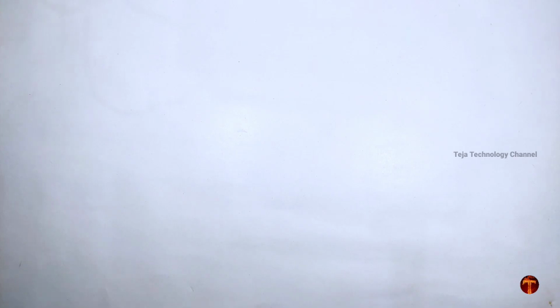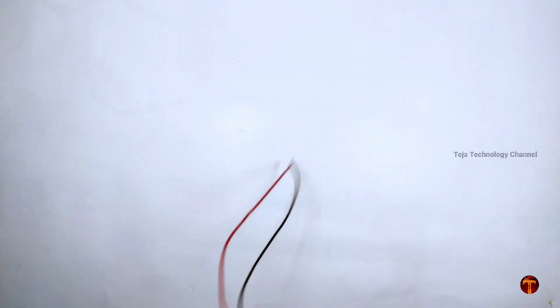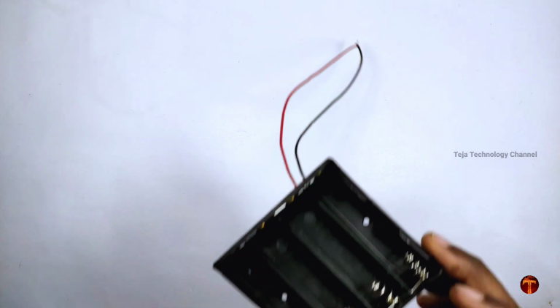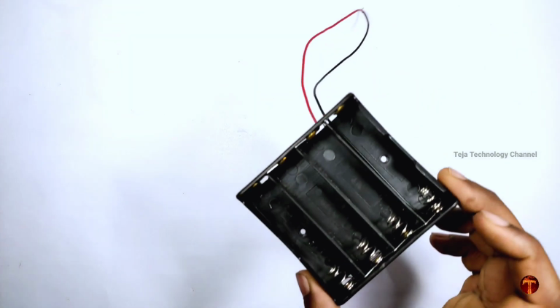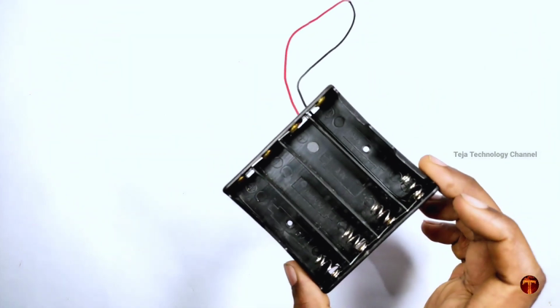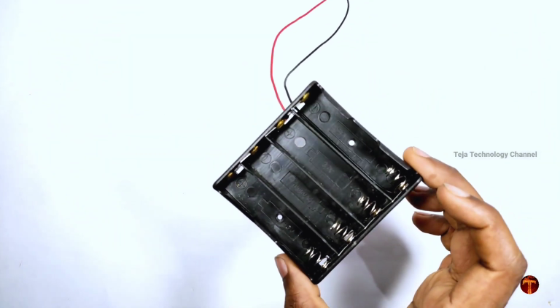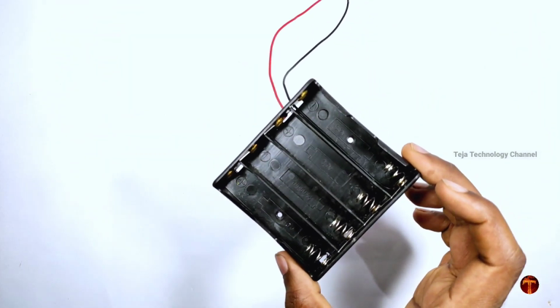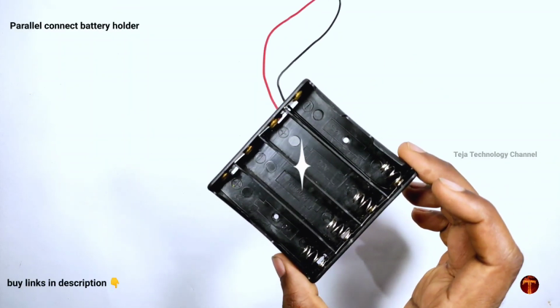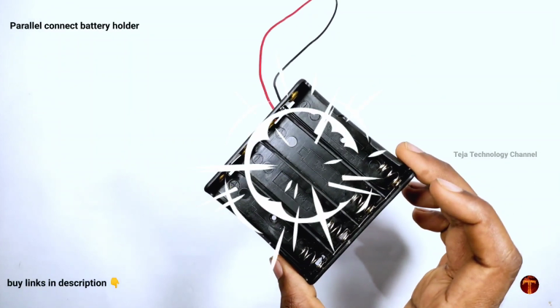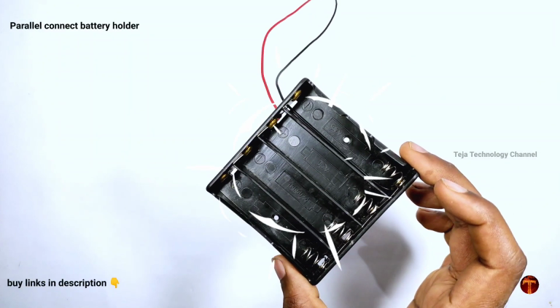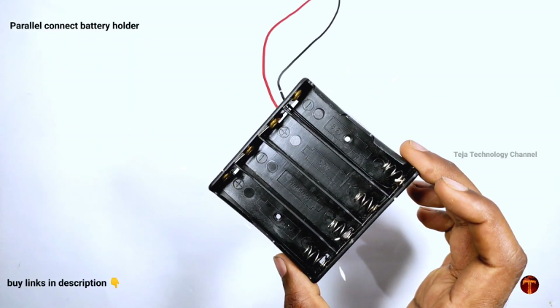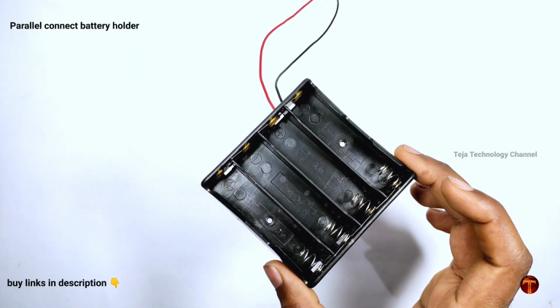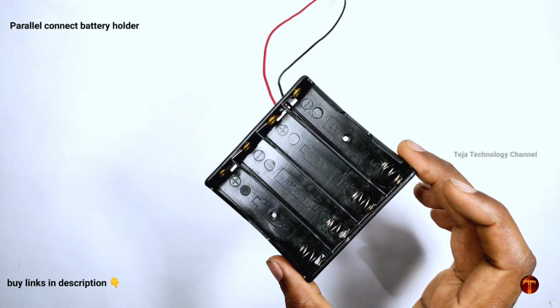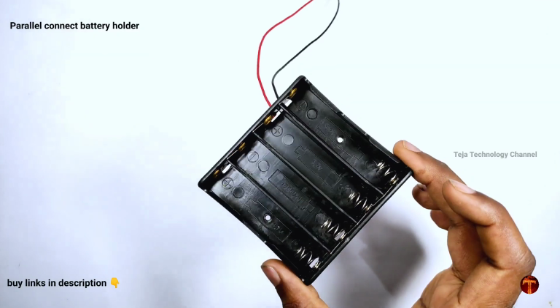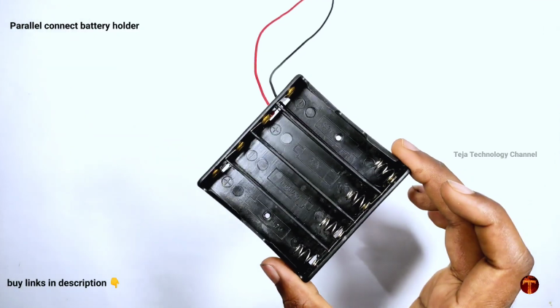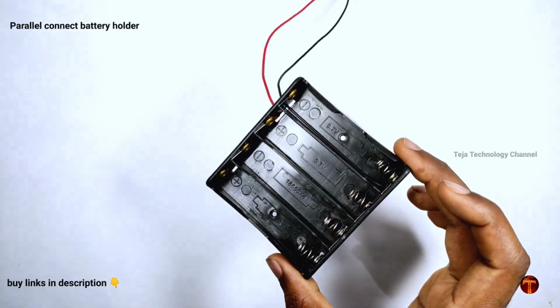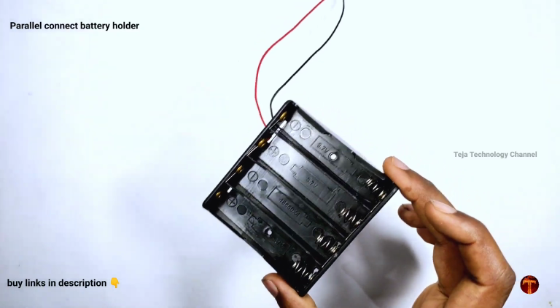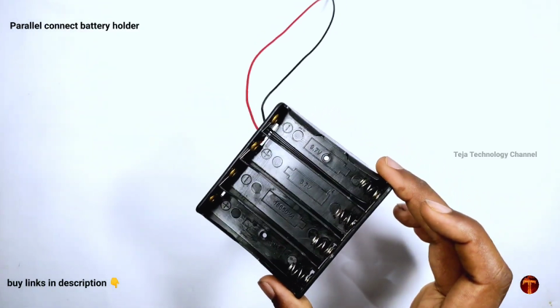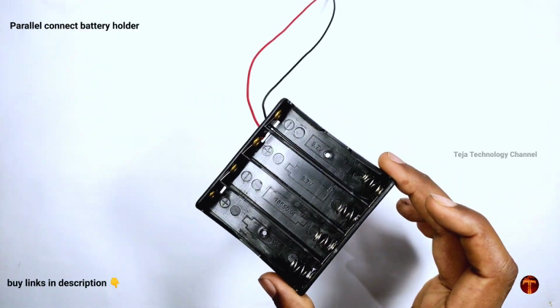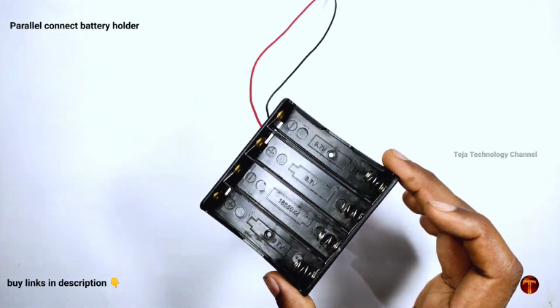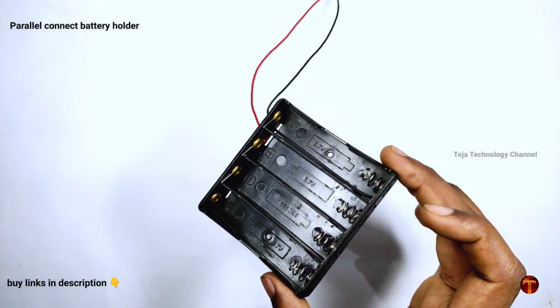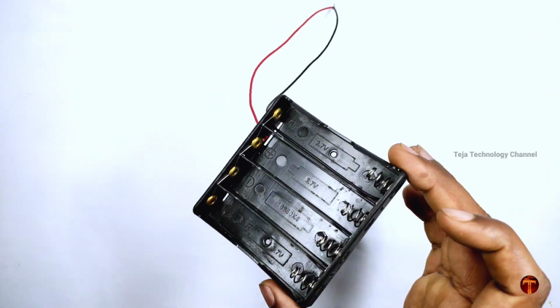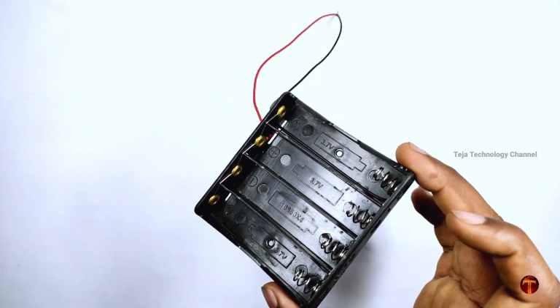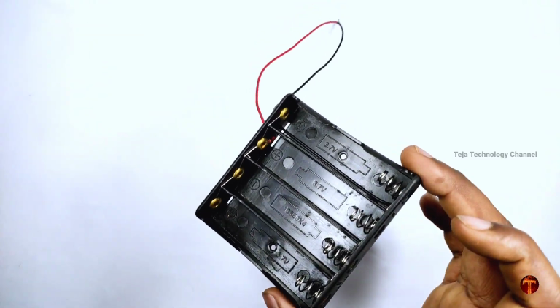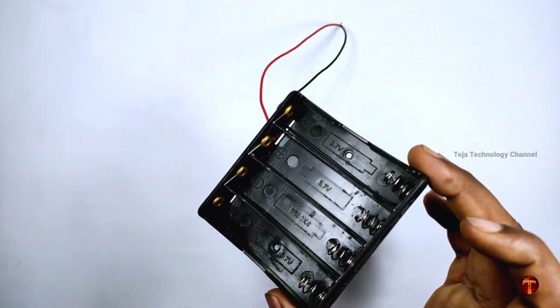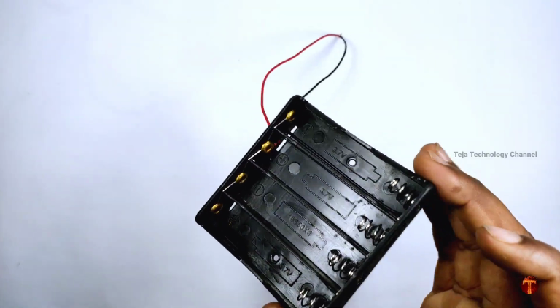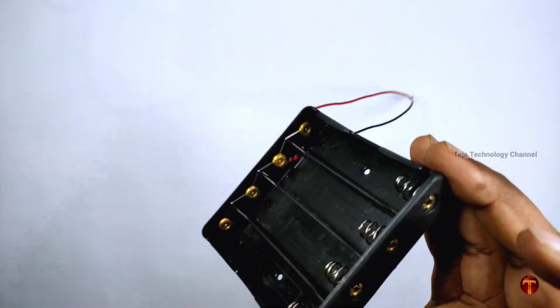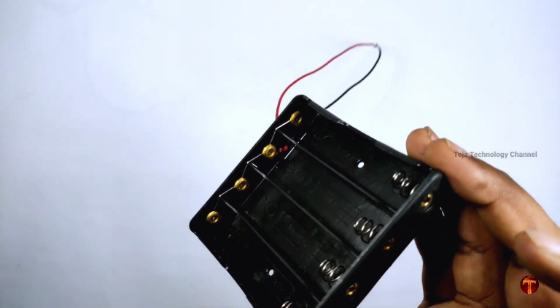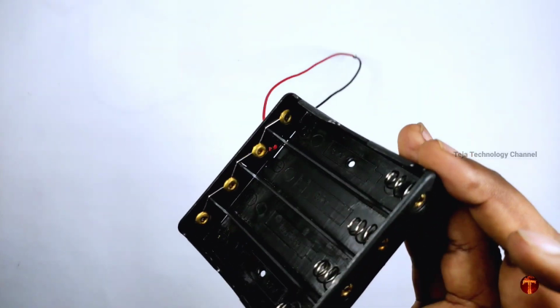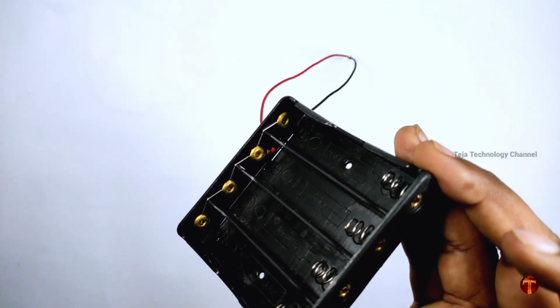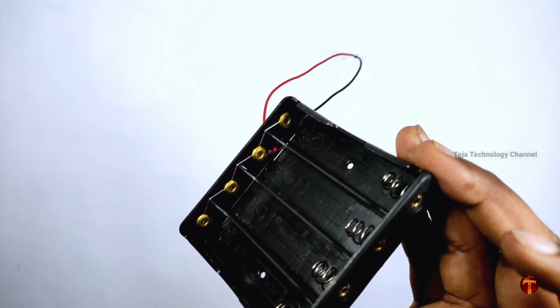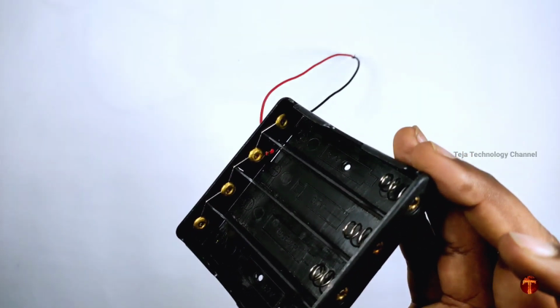Hello guys, welcome back to another video. This is Teja and you are watching Teja Technology Channel. Today, I will show you a video about battery charging.